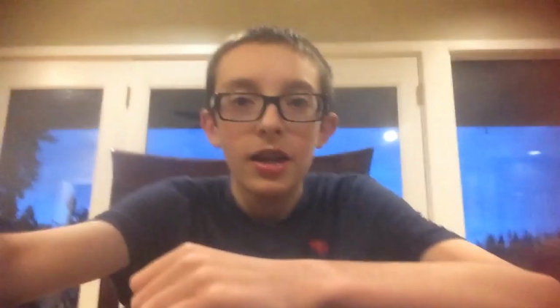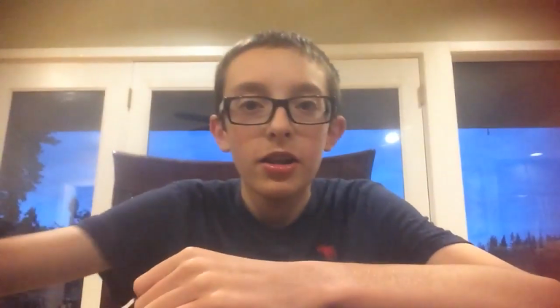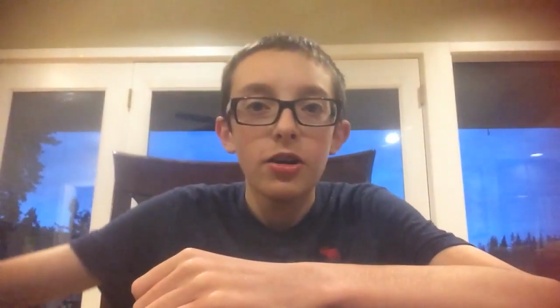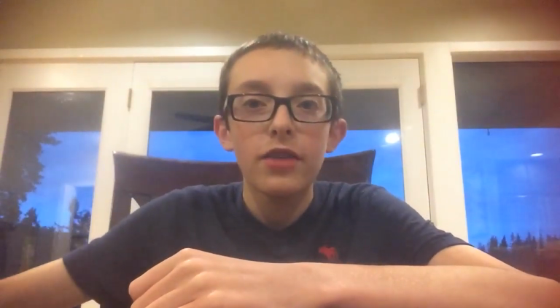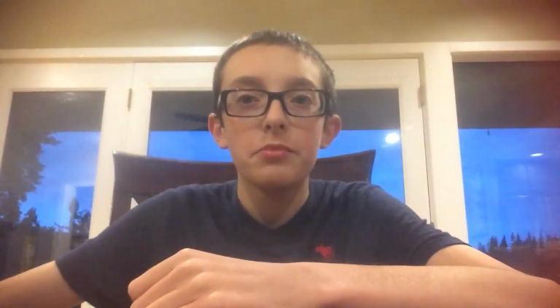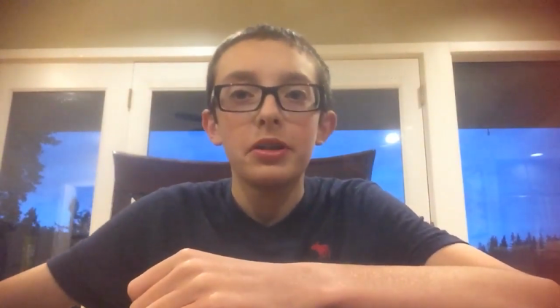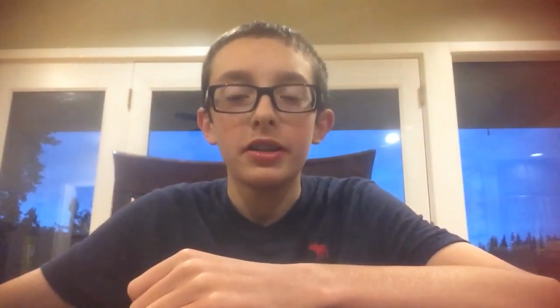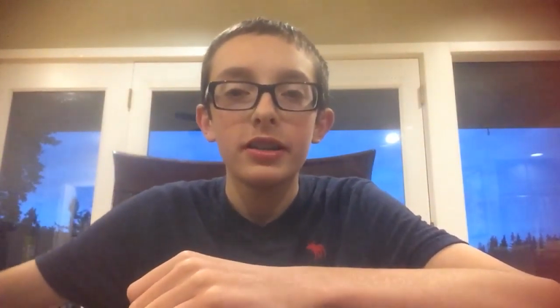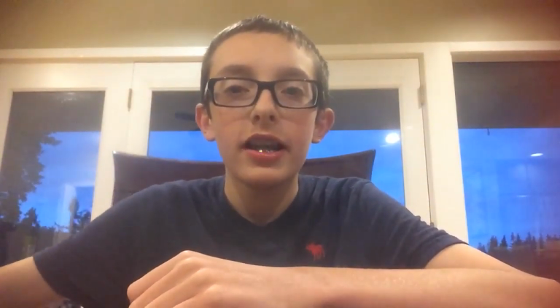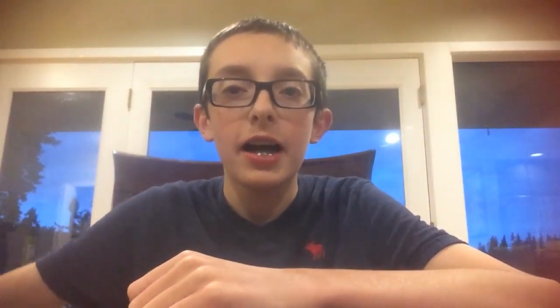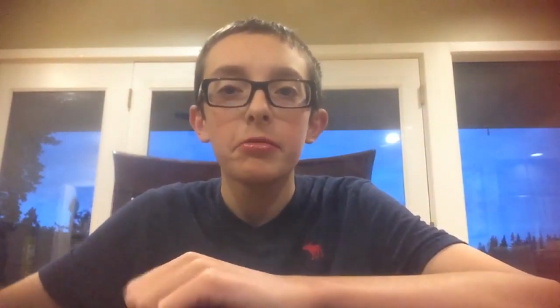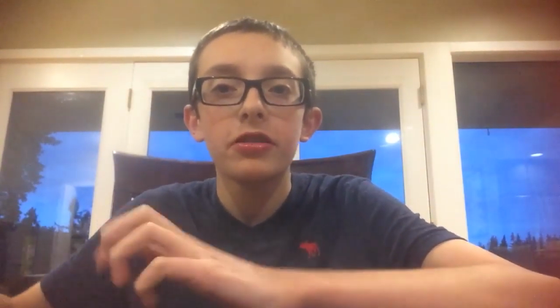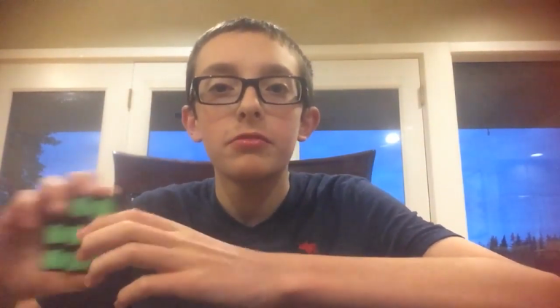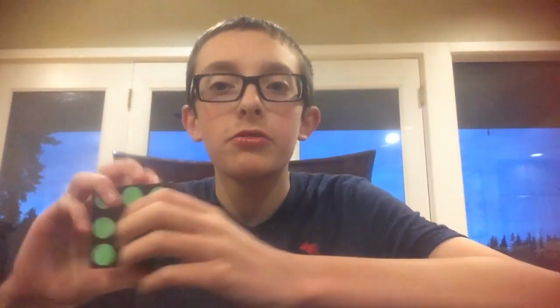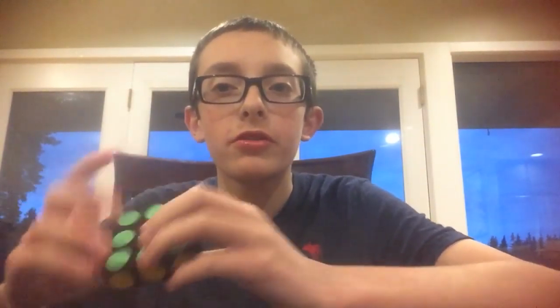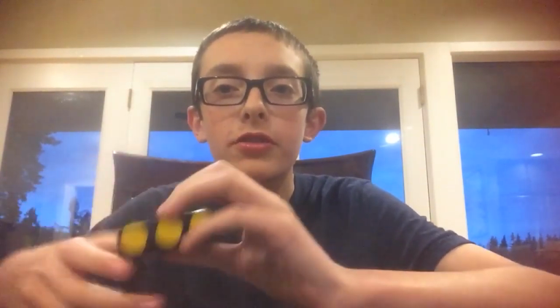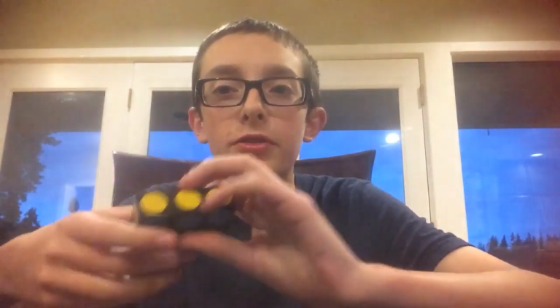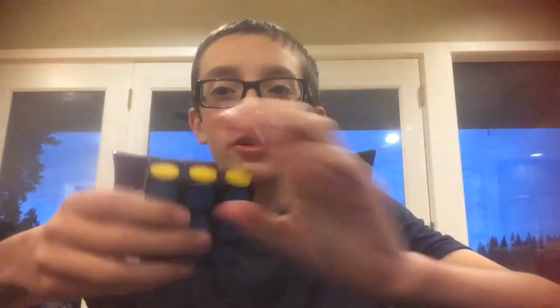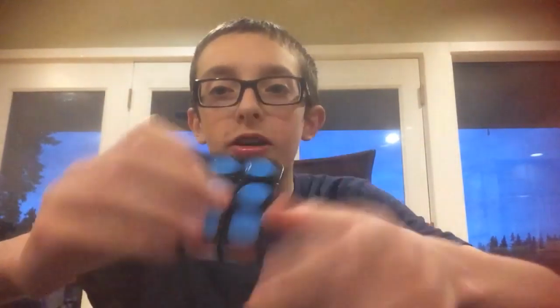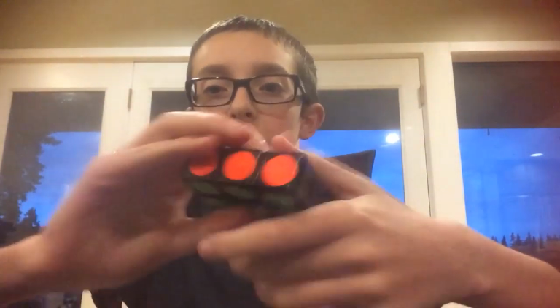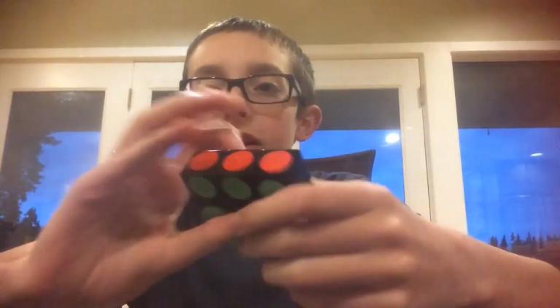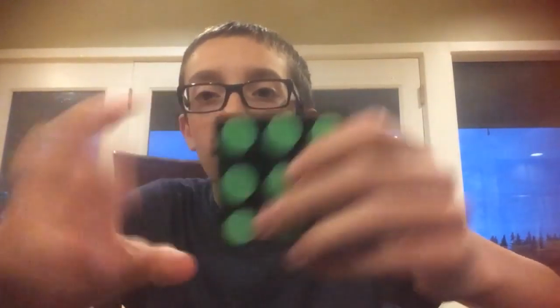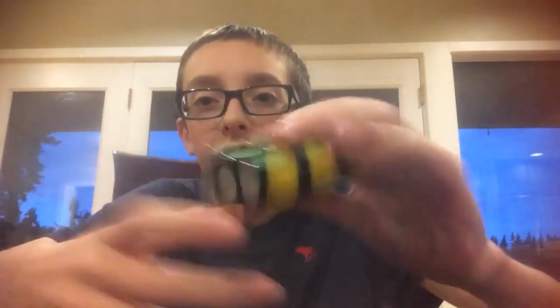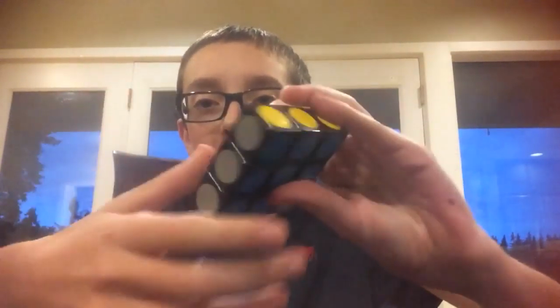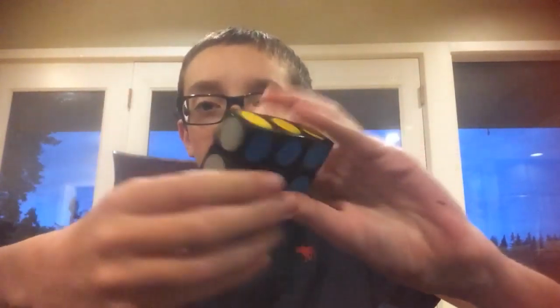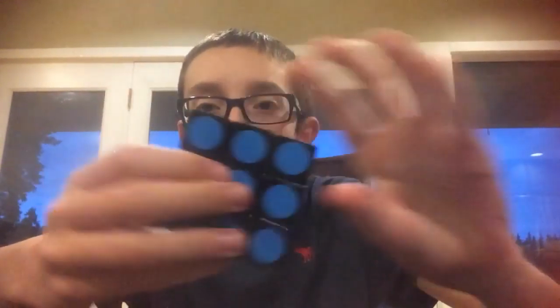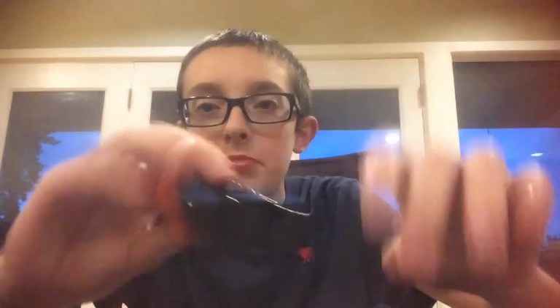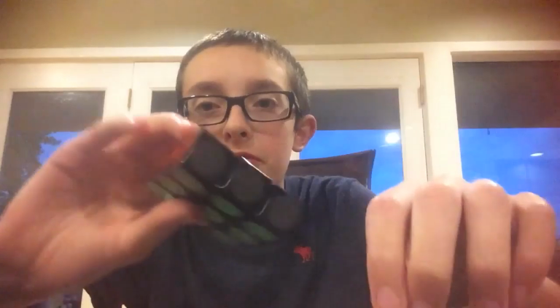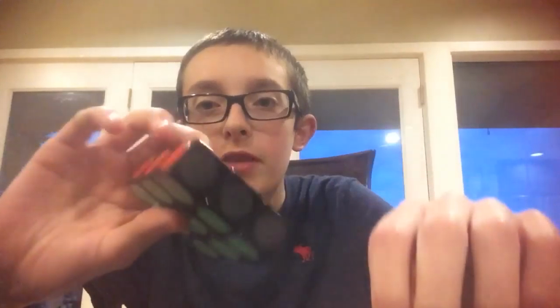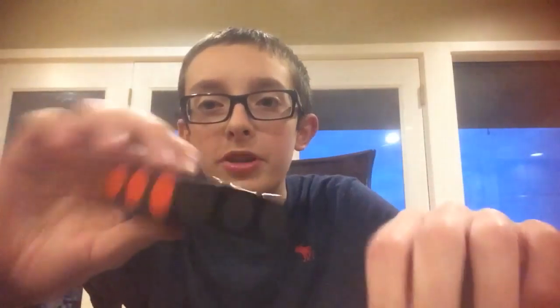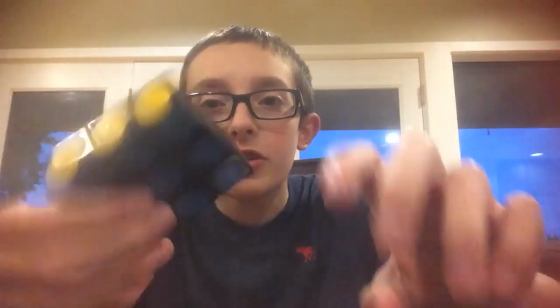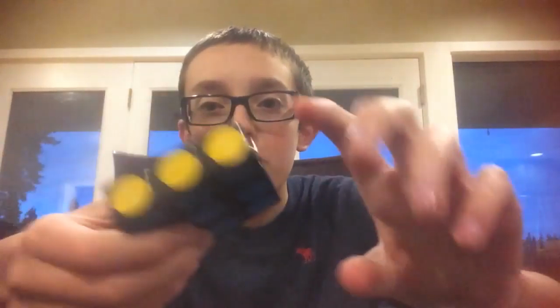Hello everybody, today I'm going to be doing a review on the Lan Lan Super Floppy Cube.